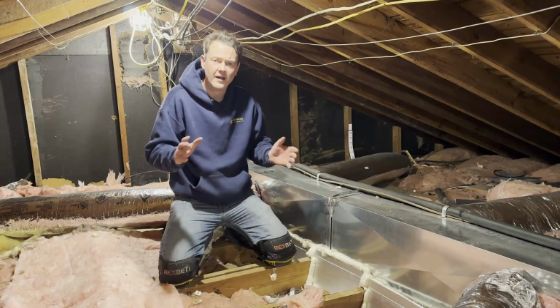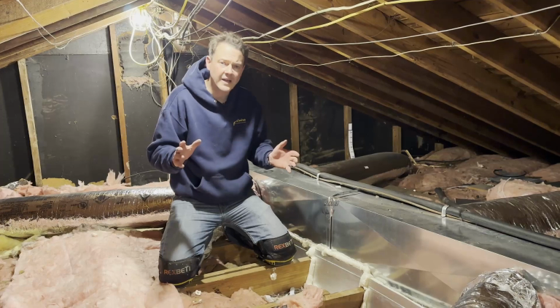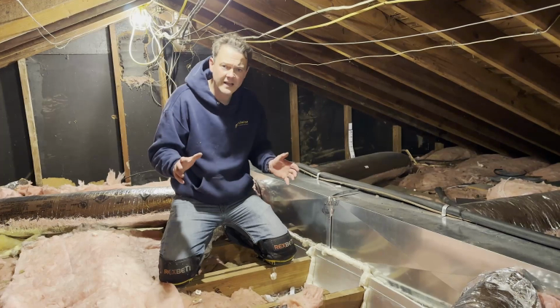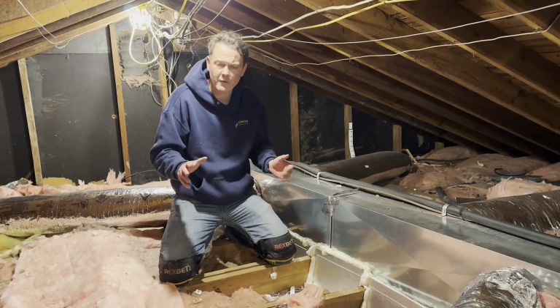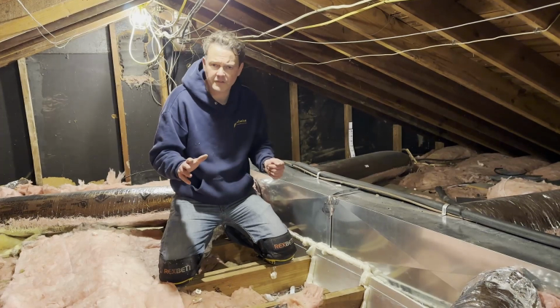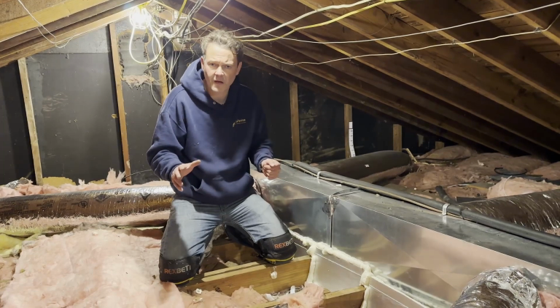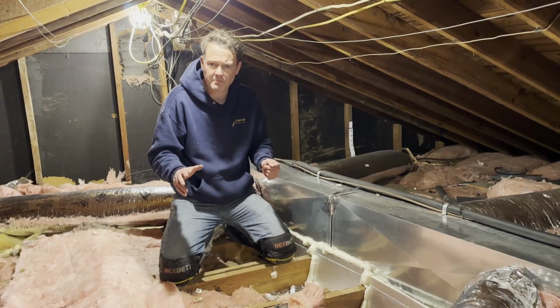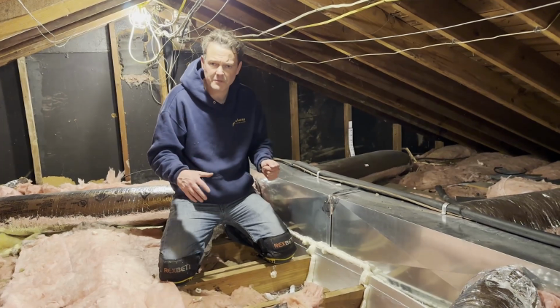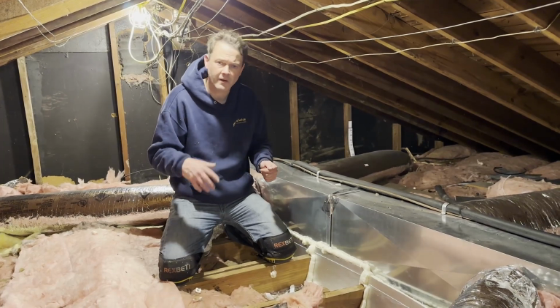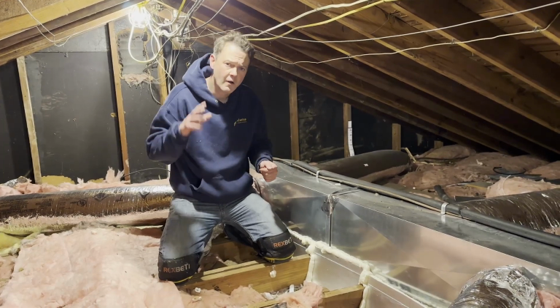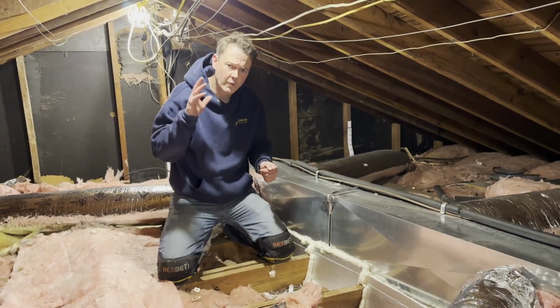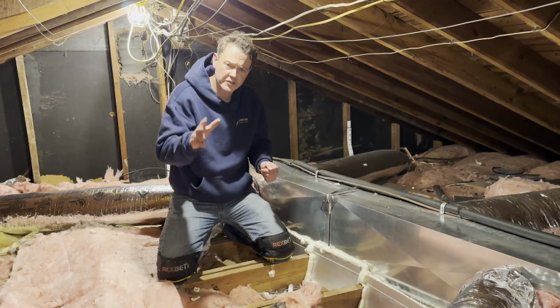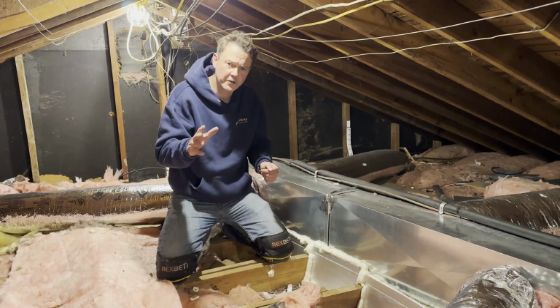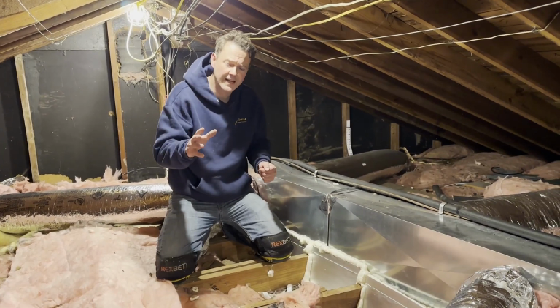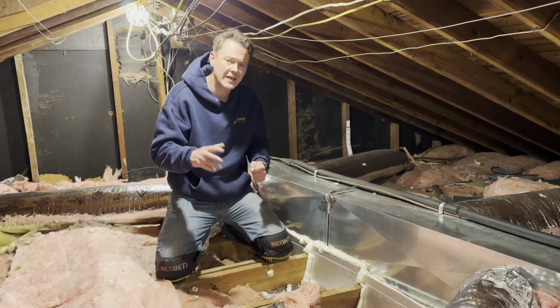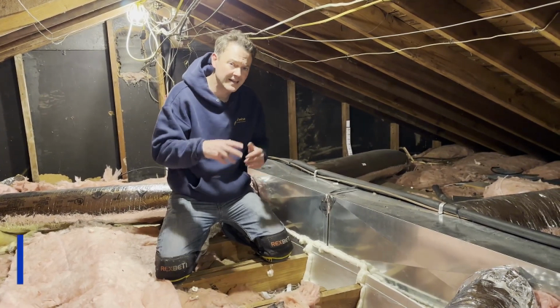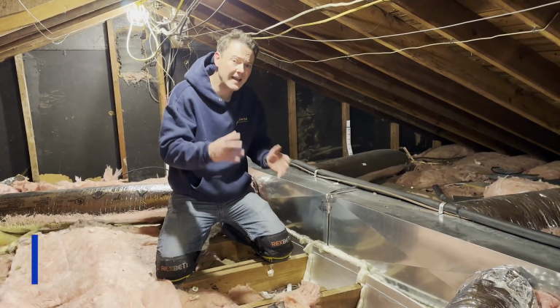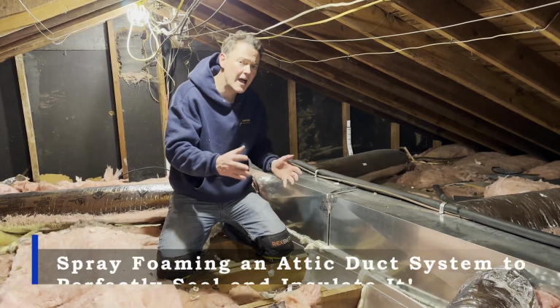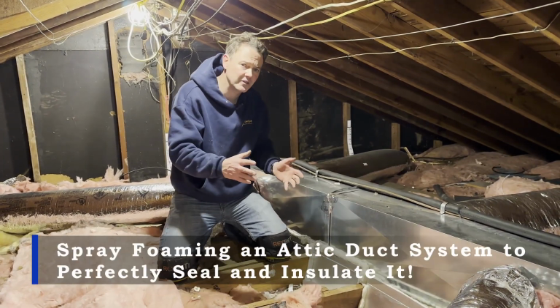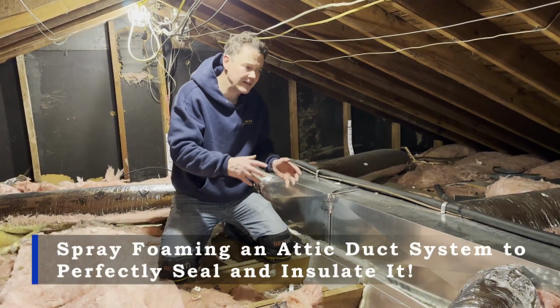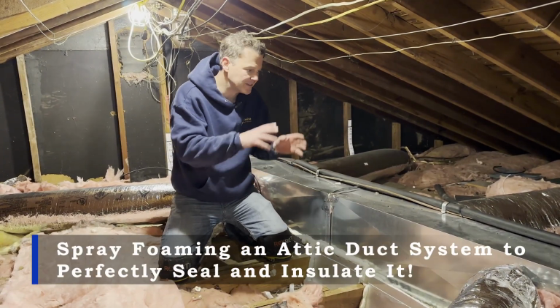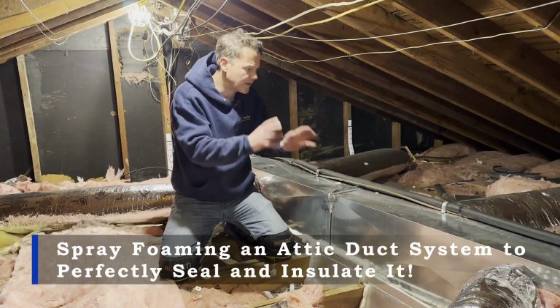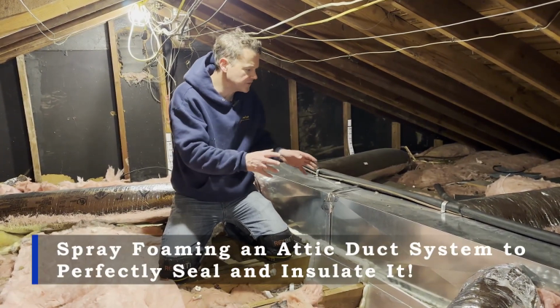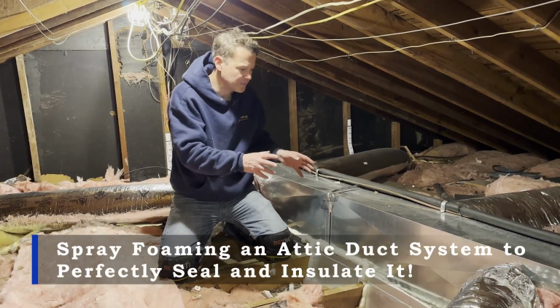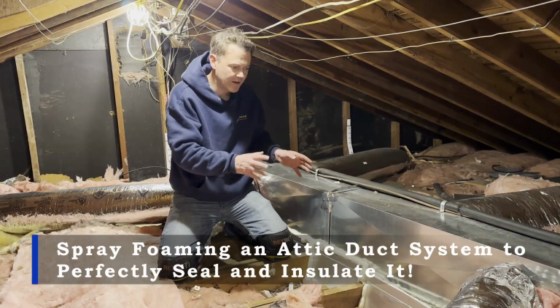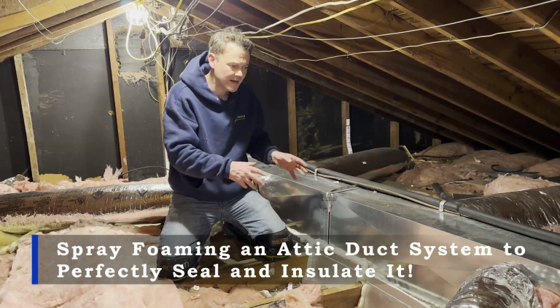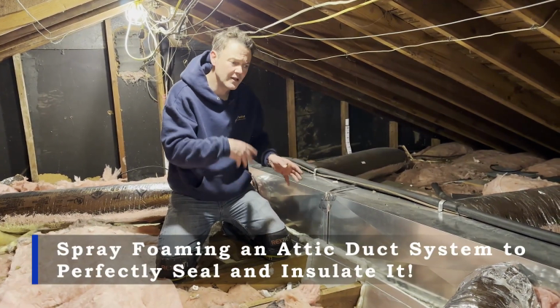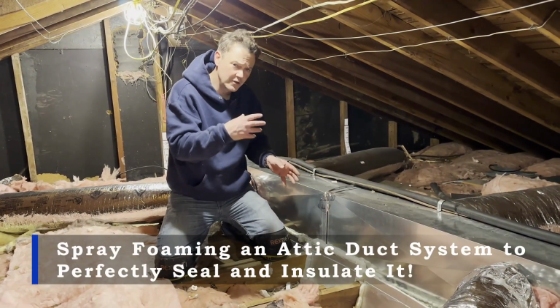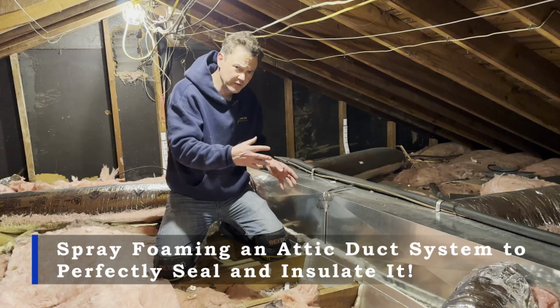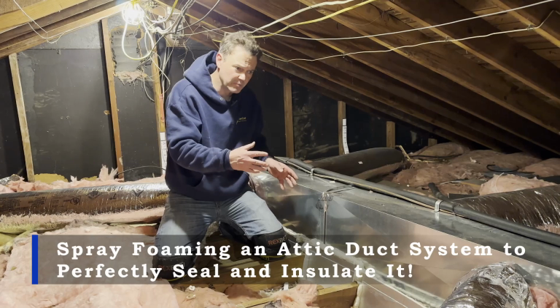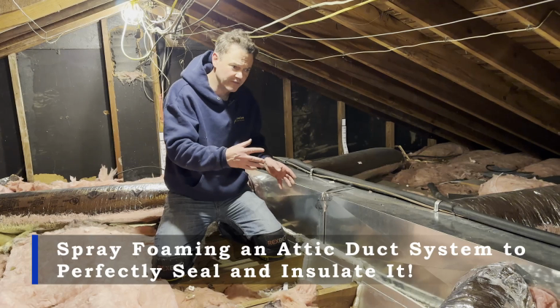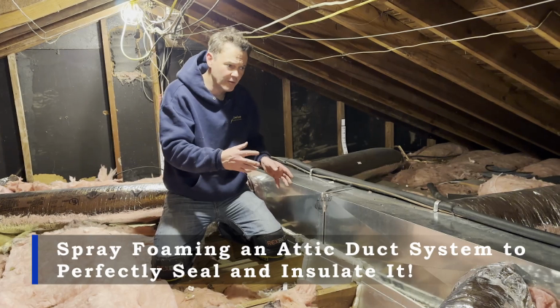Hey guys, Andy Haake with InsulWise in Pittsburgh. What we're going to show you today is how to encapsulate a duct system in your attic using spray foam.